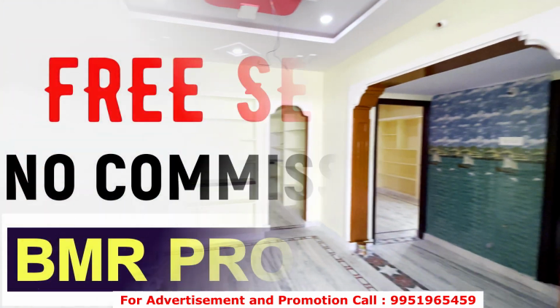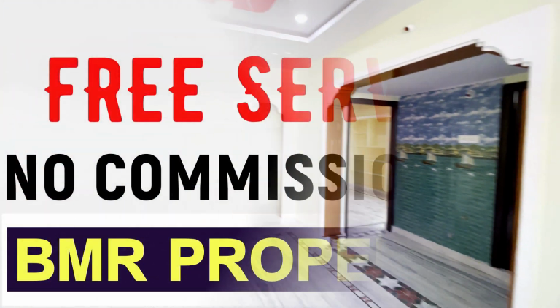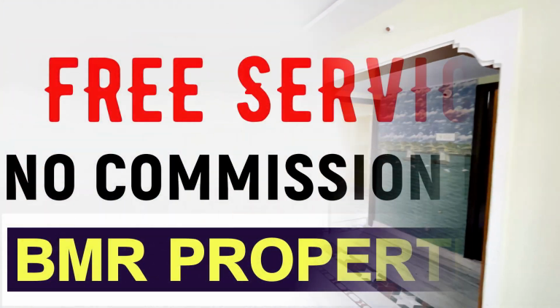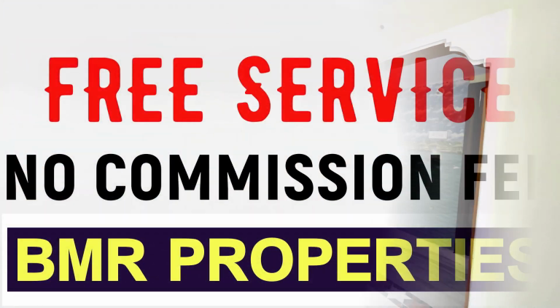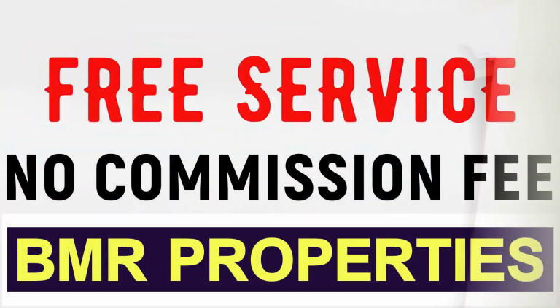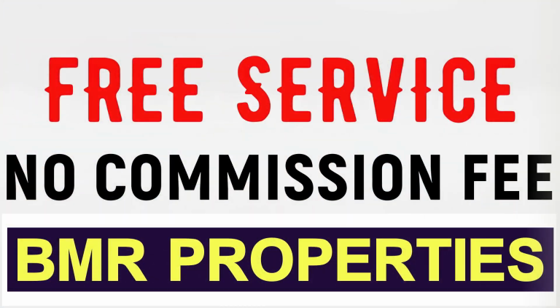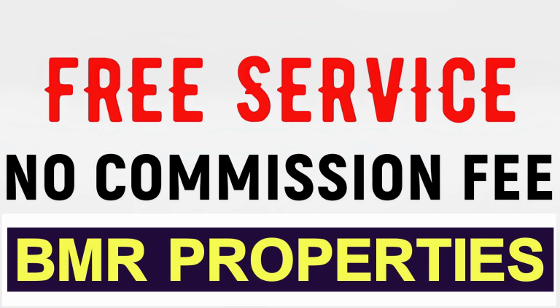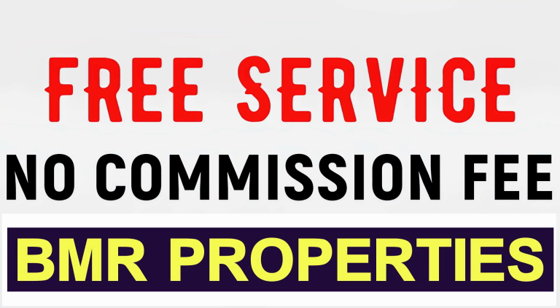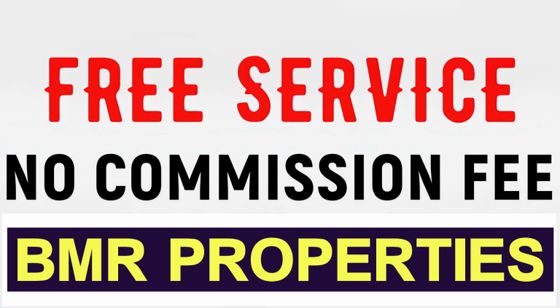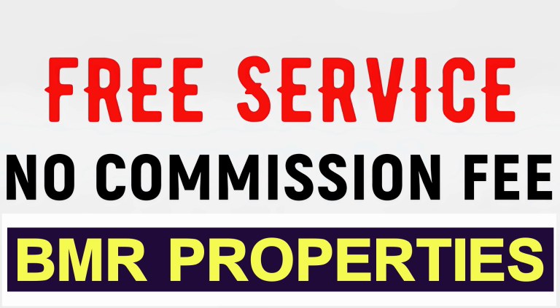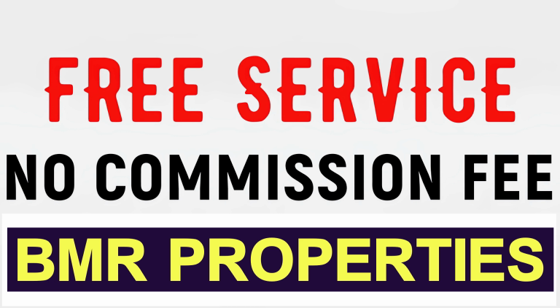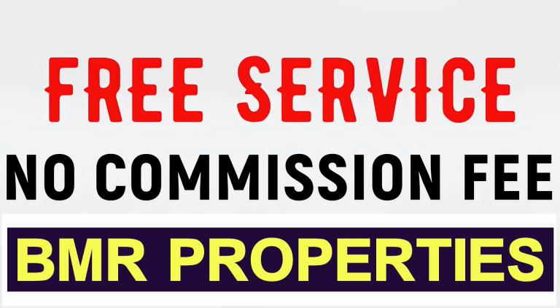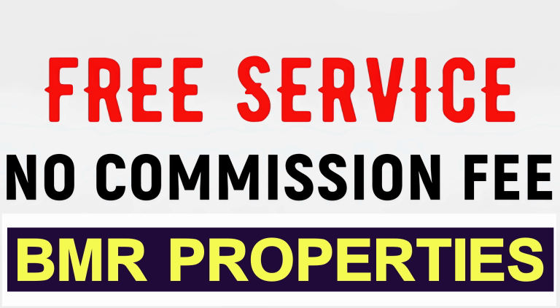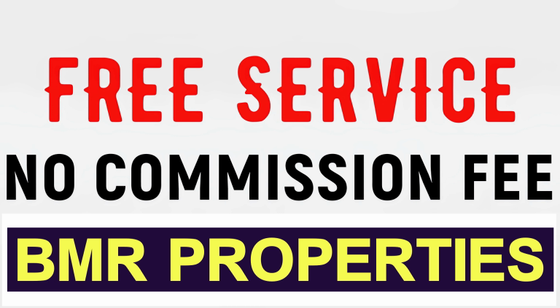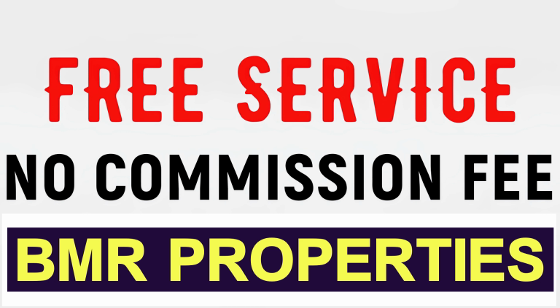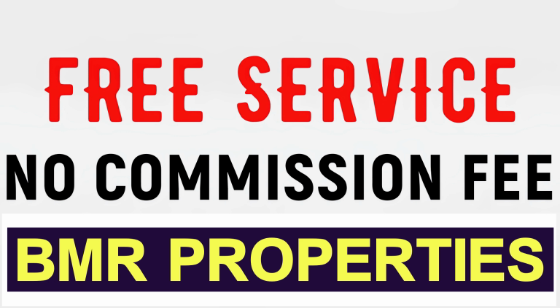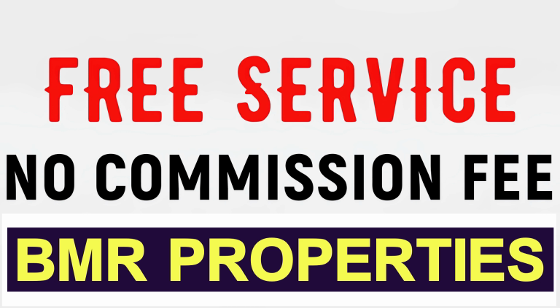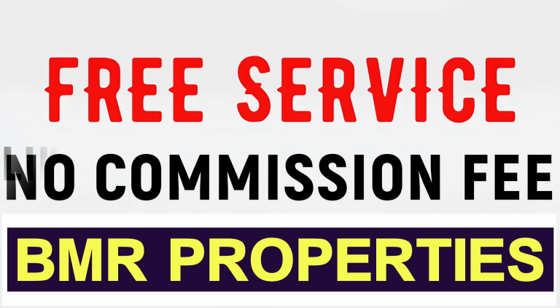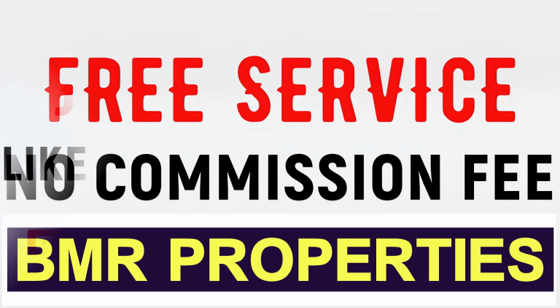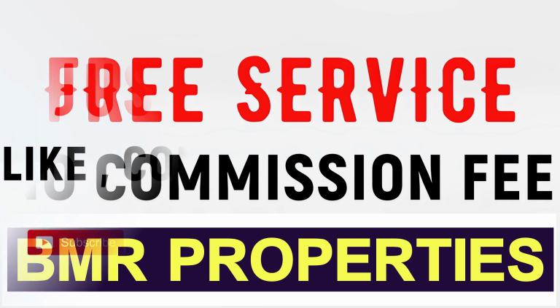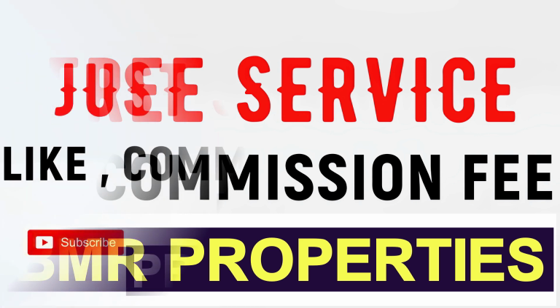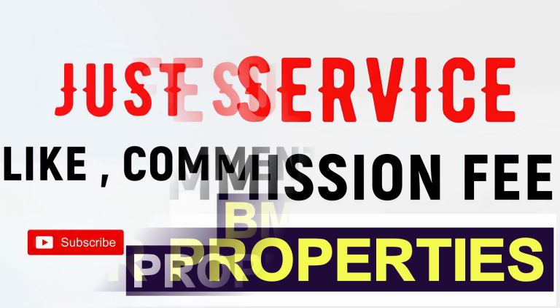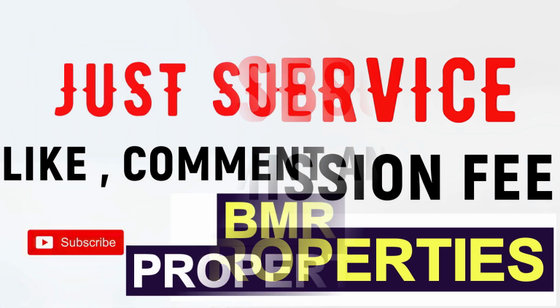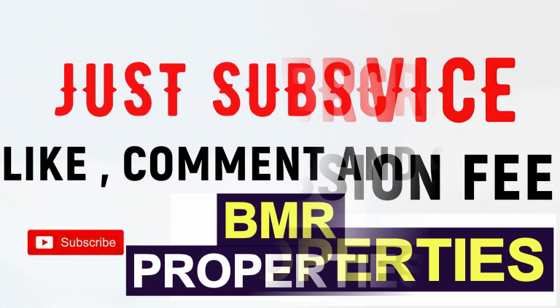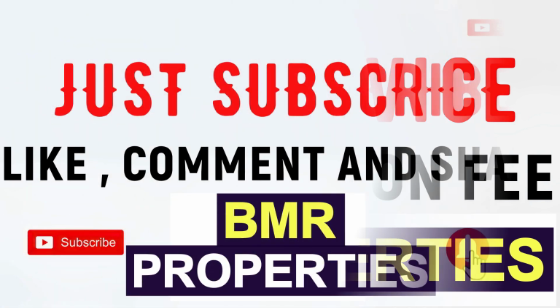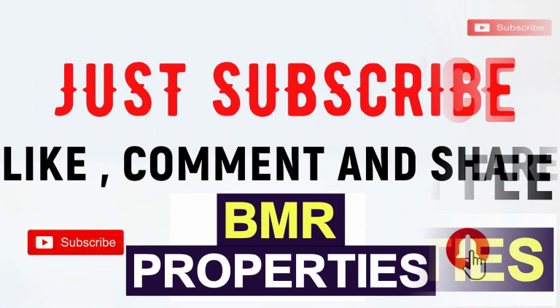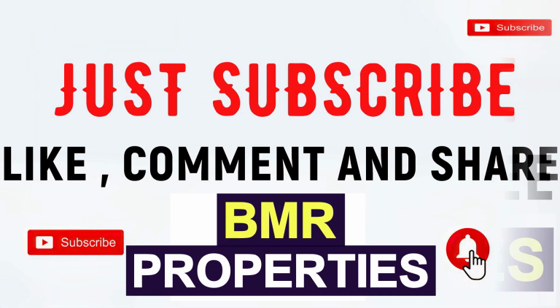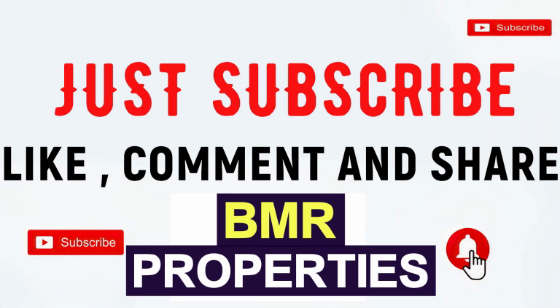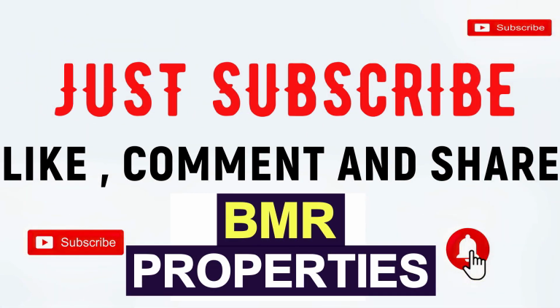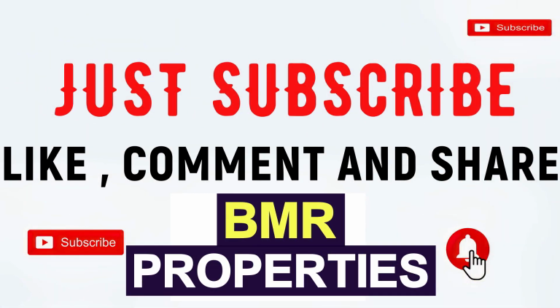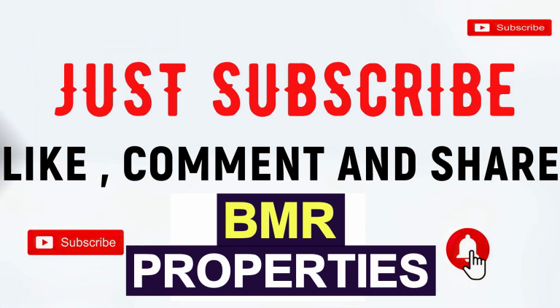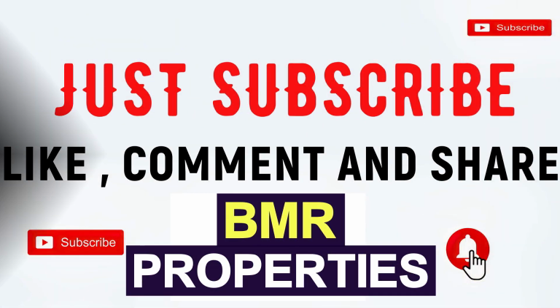You can see the BMR properties in the US, so you can see the free service. You can see the link in the description below.